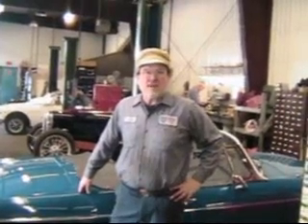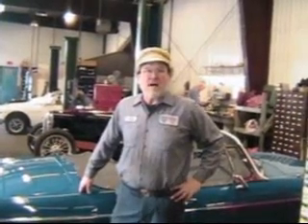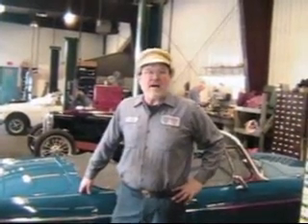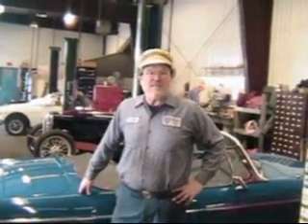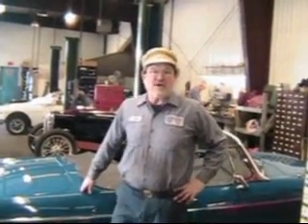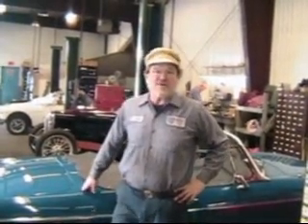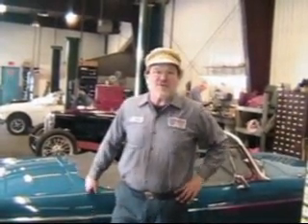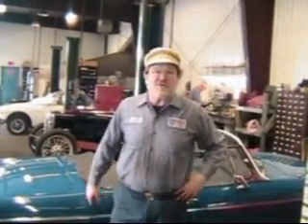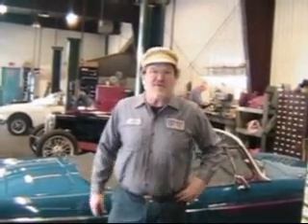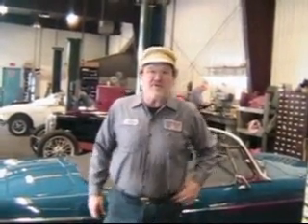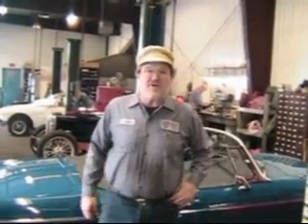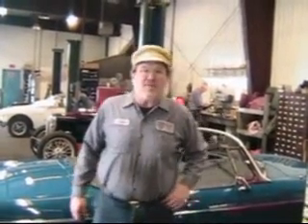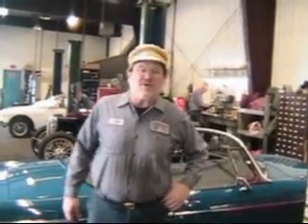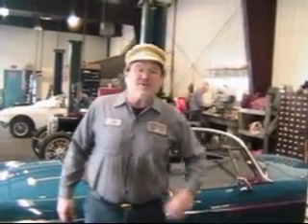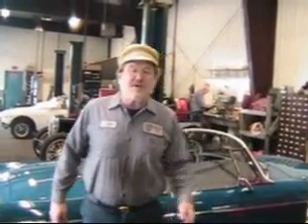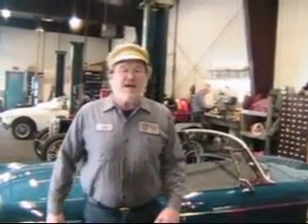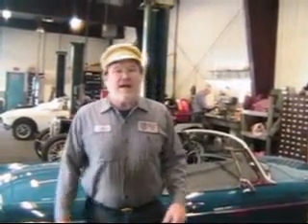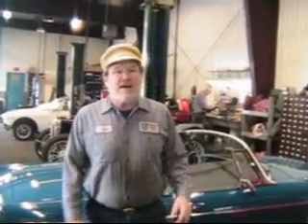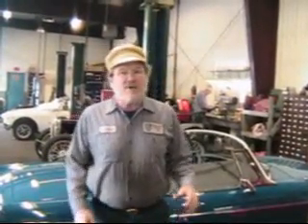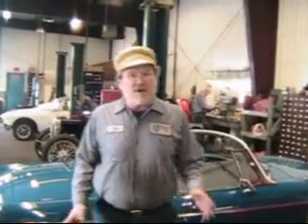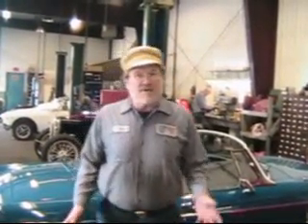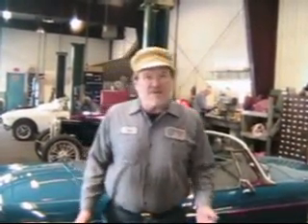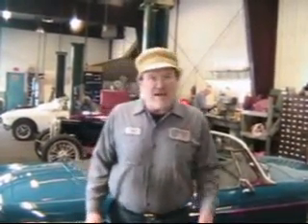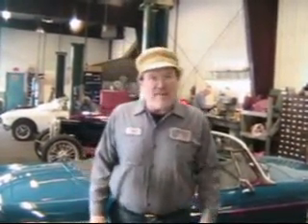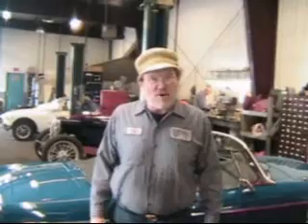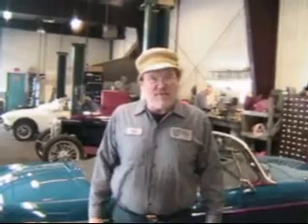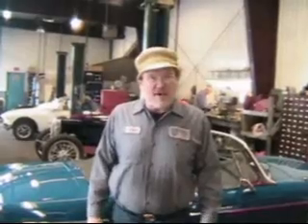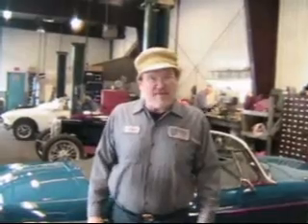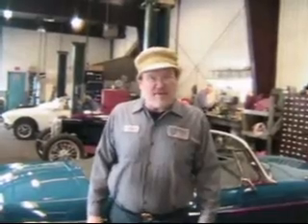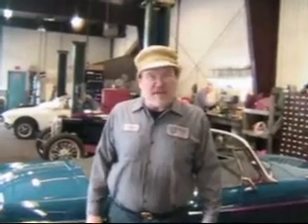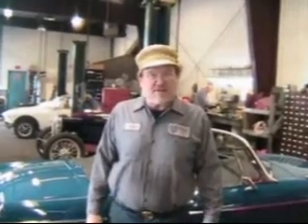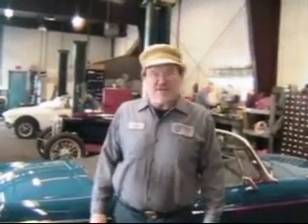Hi, I'm John Twist of University Motors, and I want to talk to you today about overdrive gearboxes.